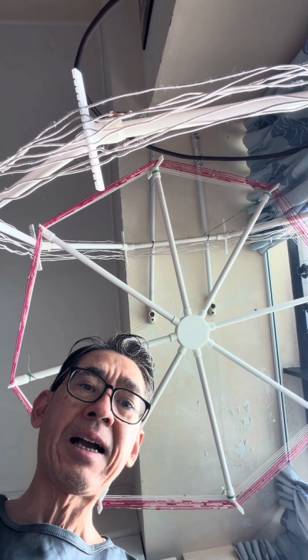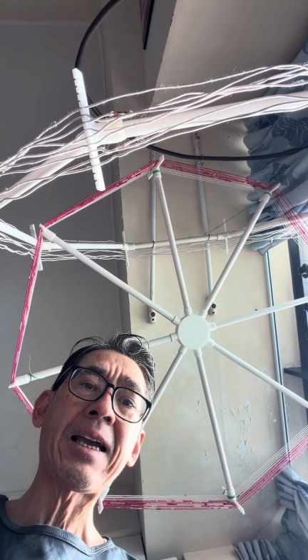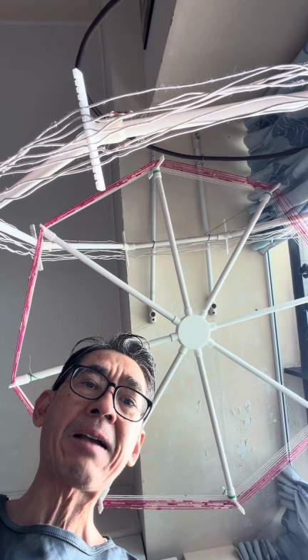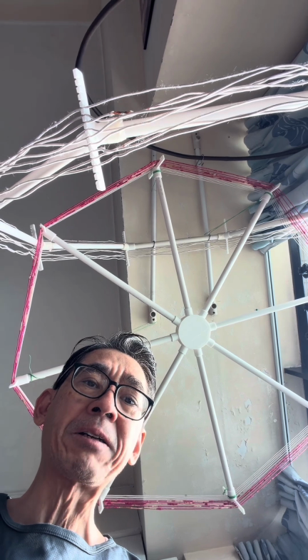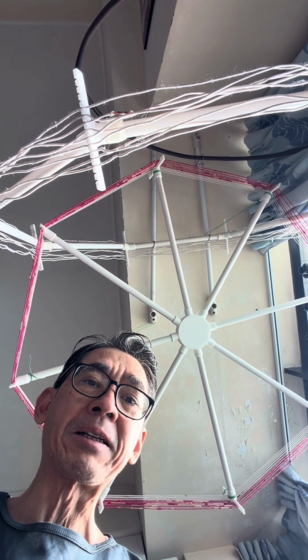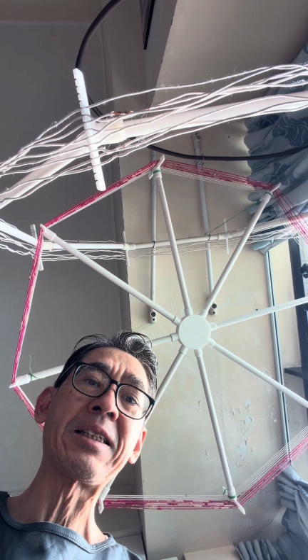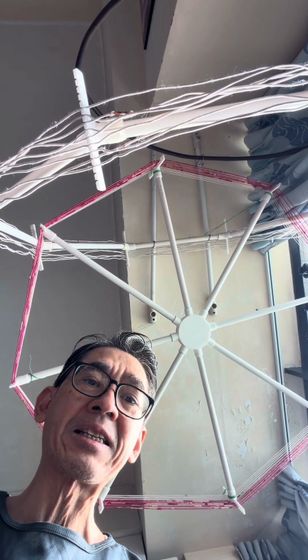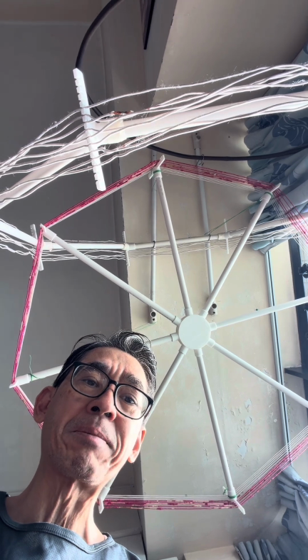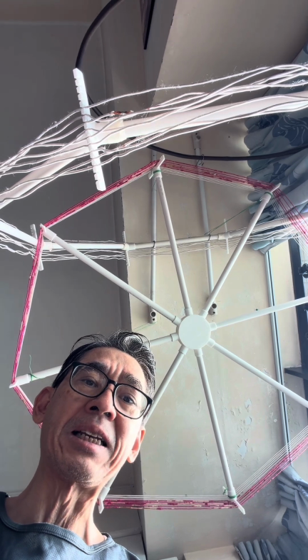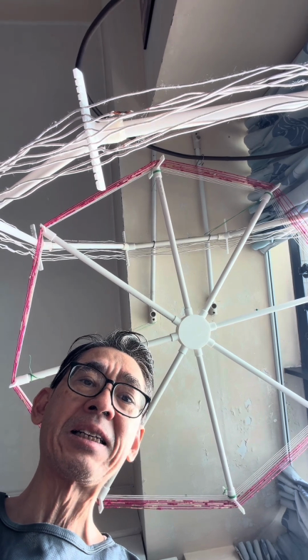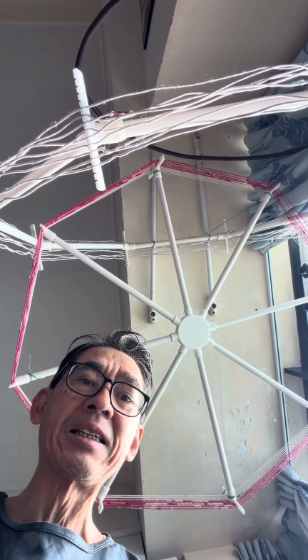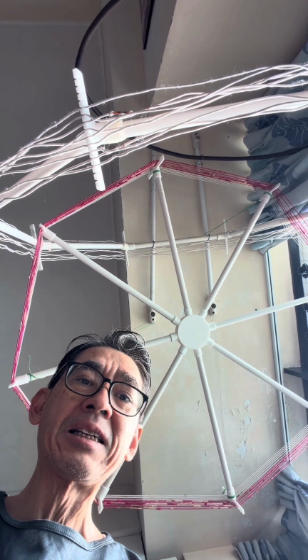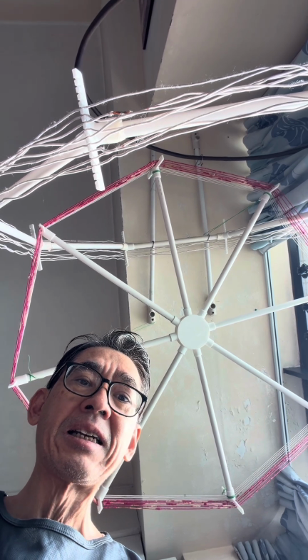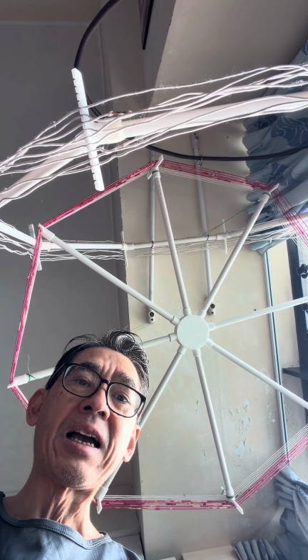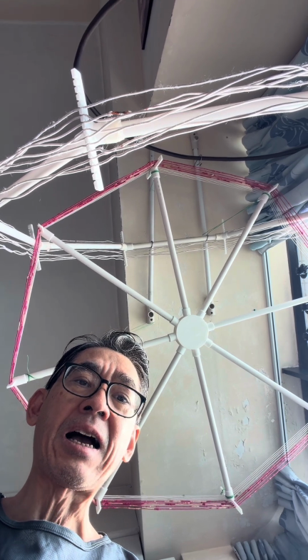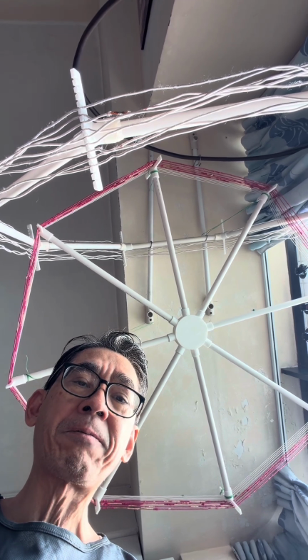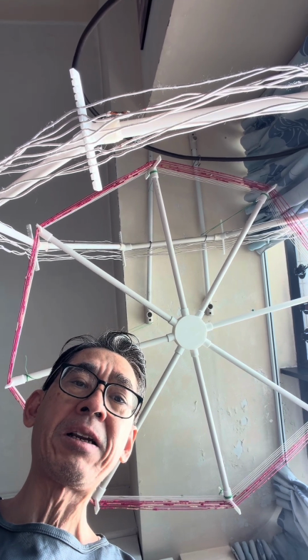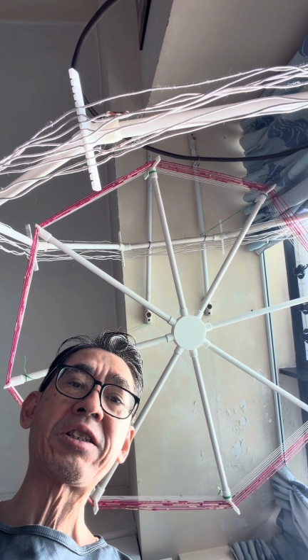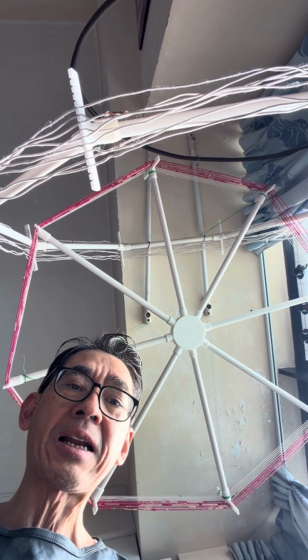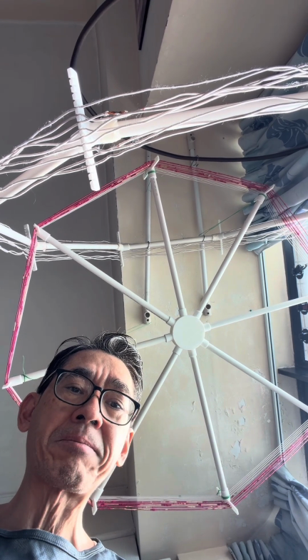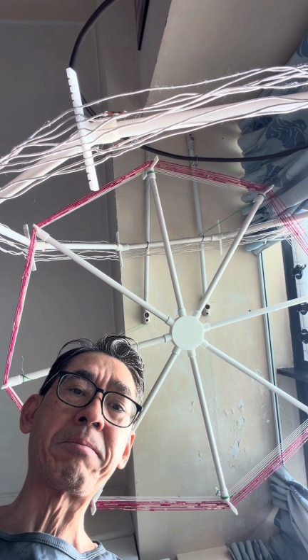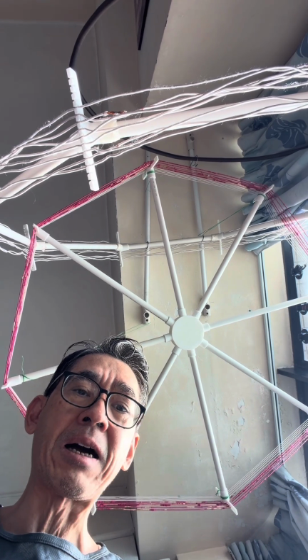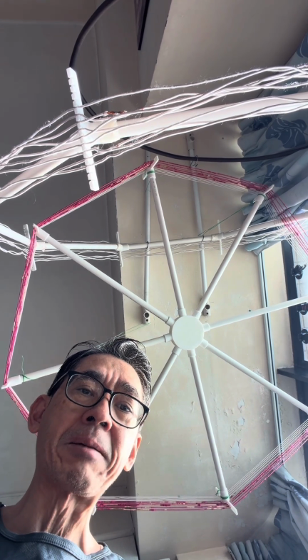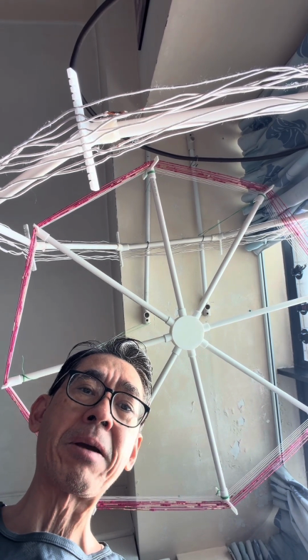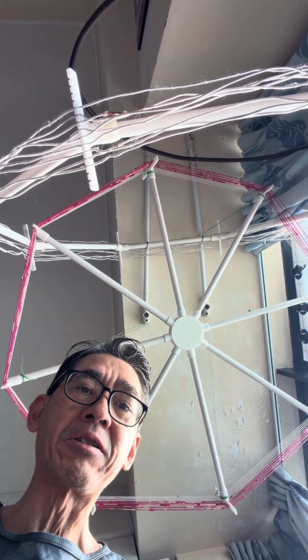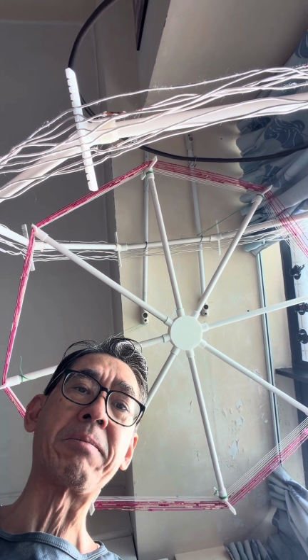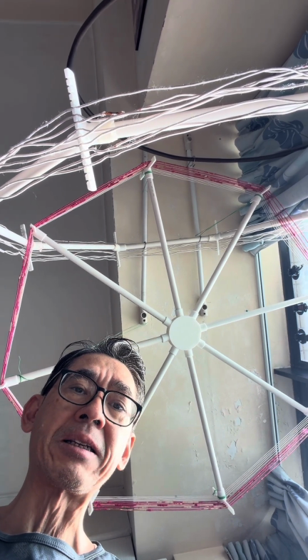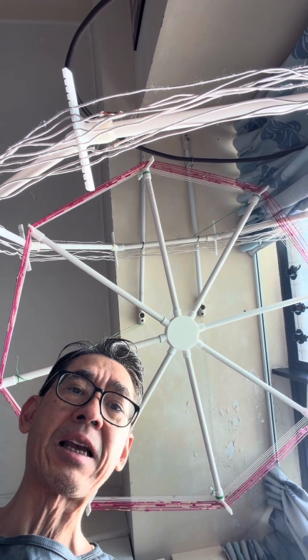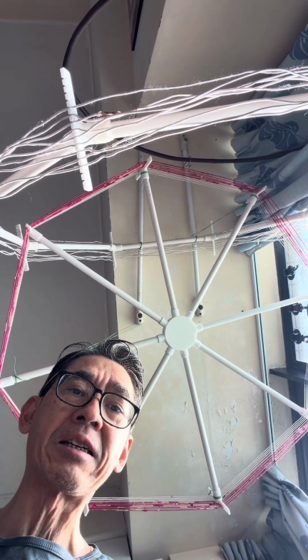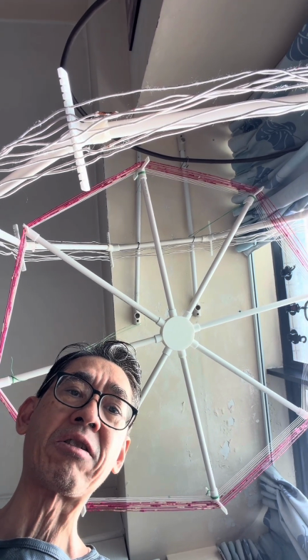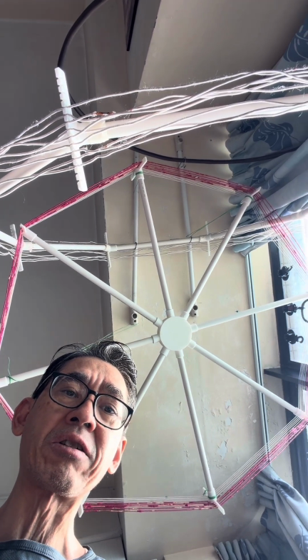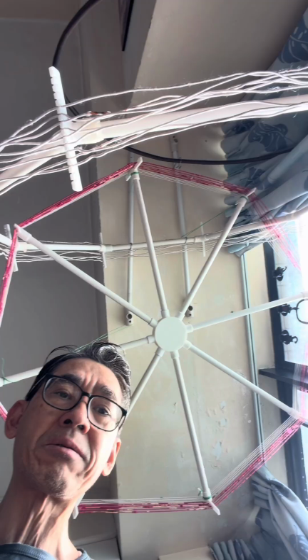Hi everyone, this is Billy. I finished setting up my big loop antenna coils.